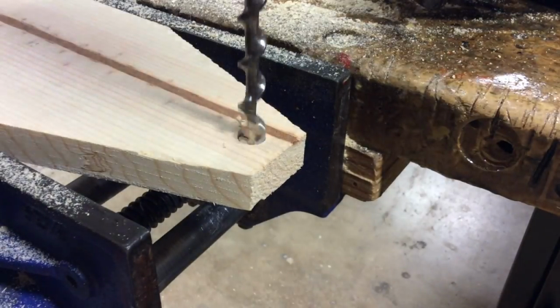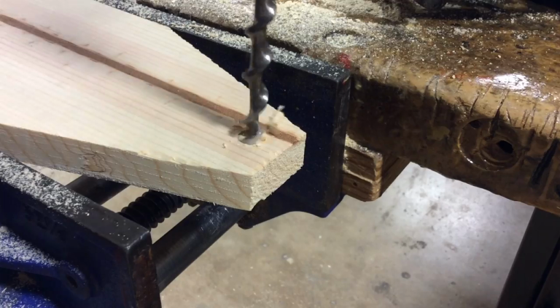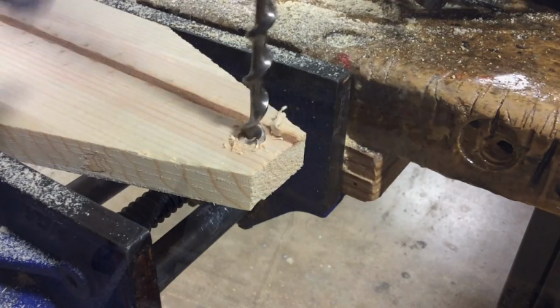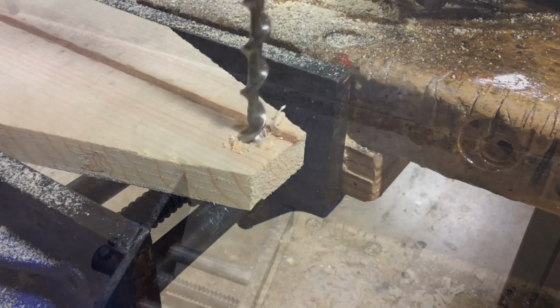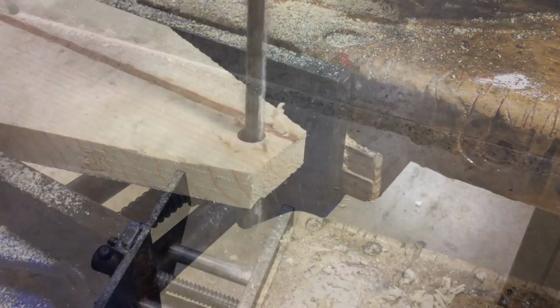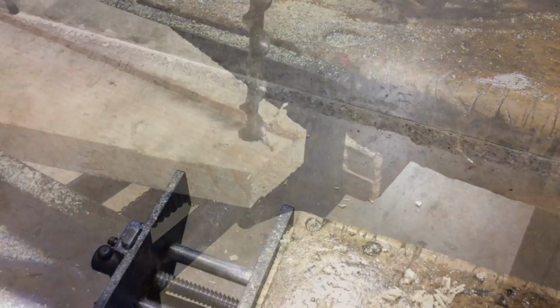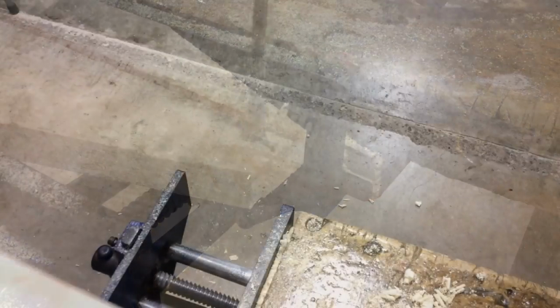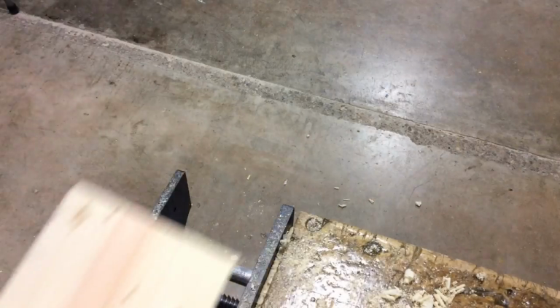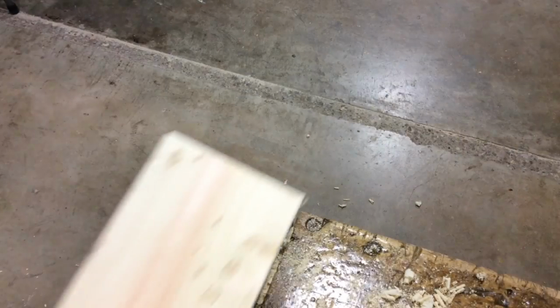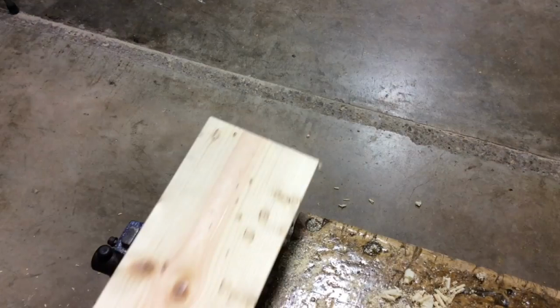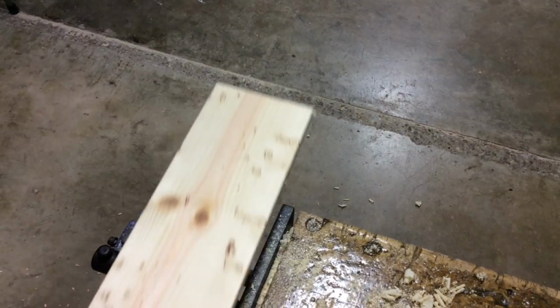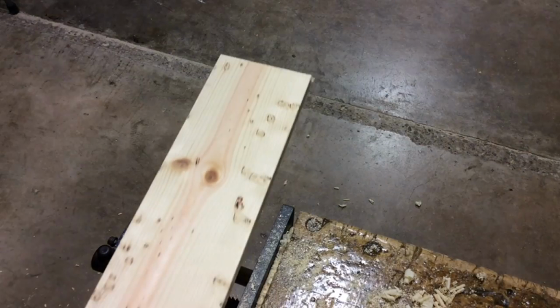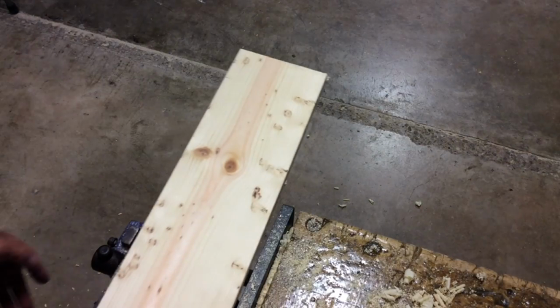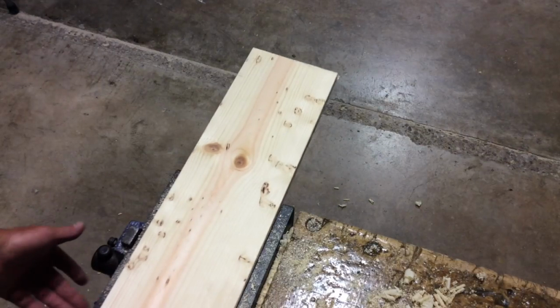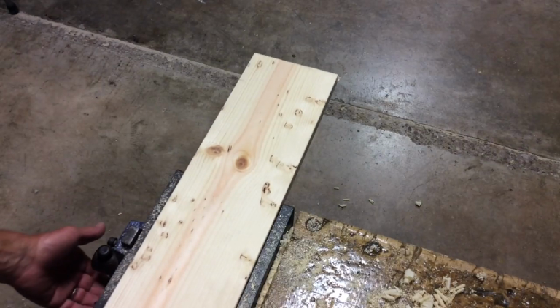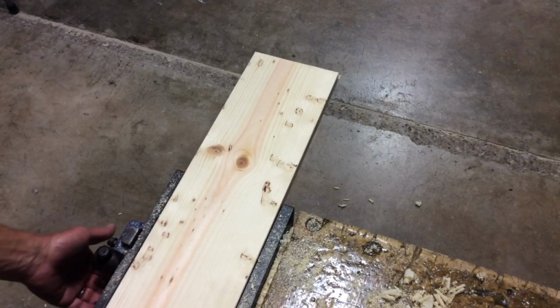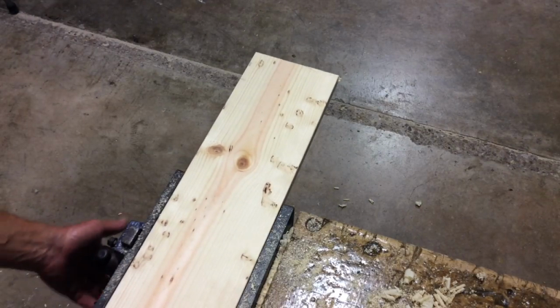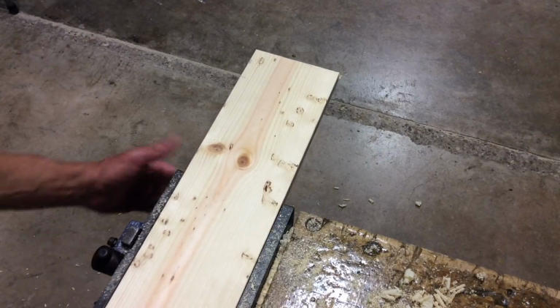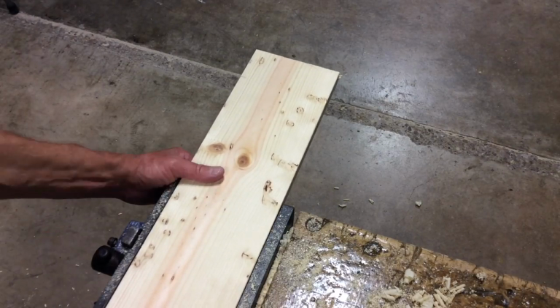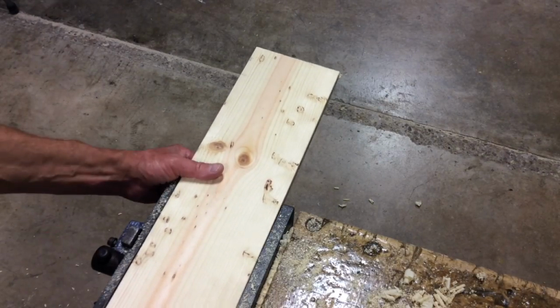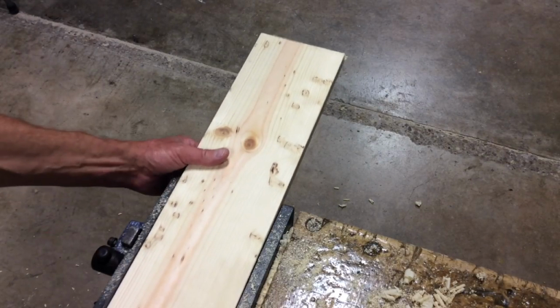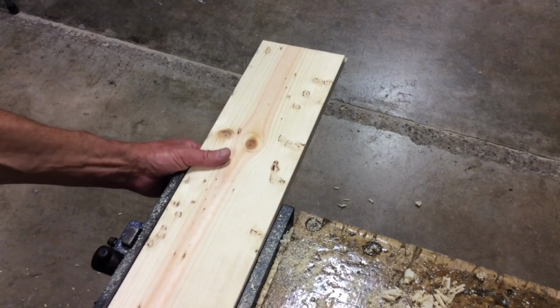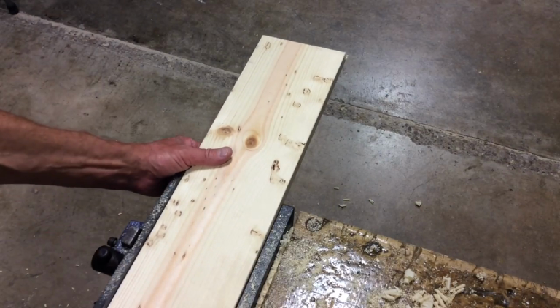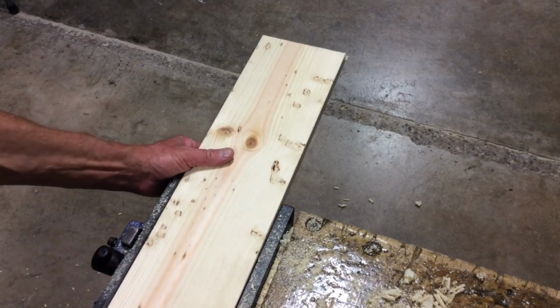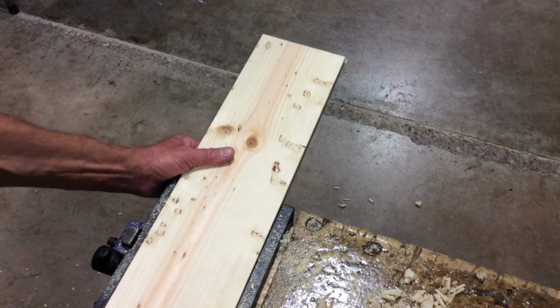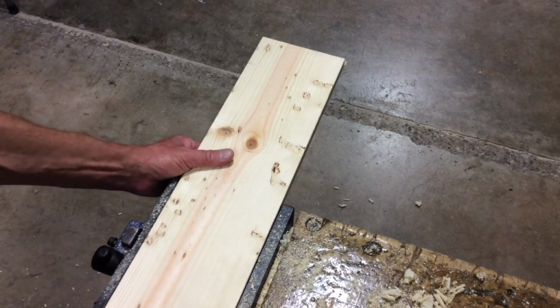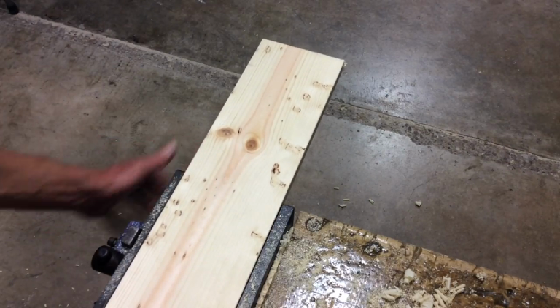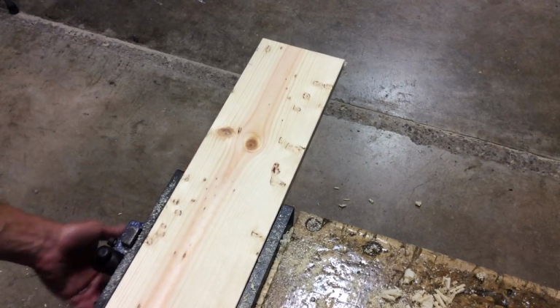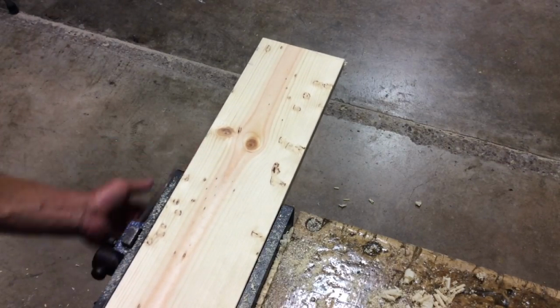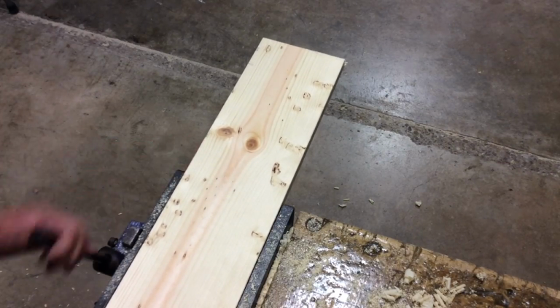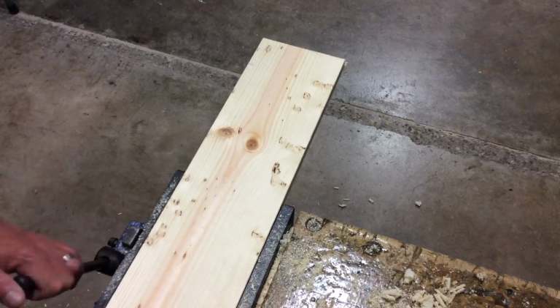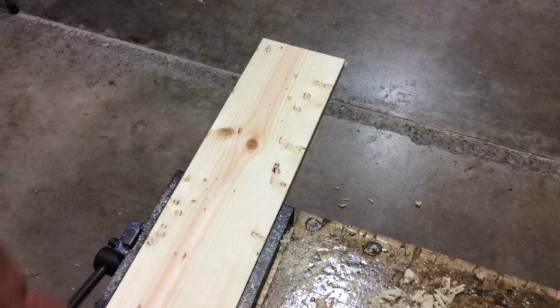The sides are done. Now I need to cut the bottom one-by-six pine to ten inches.